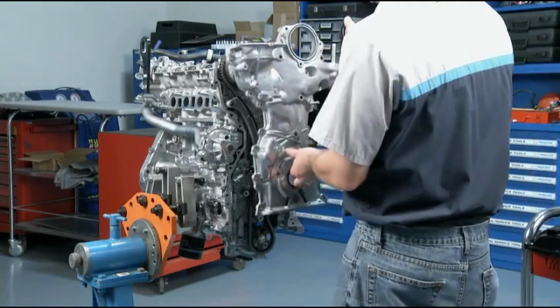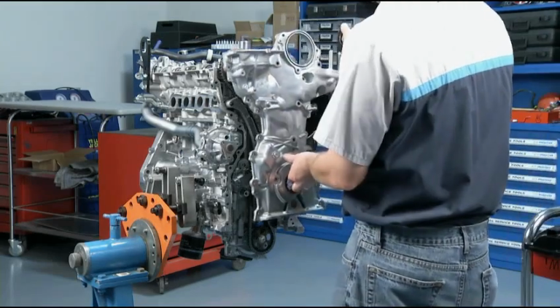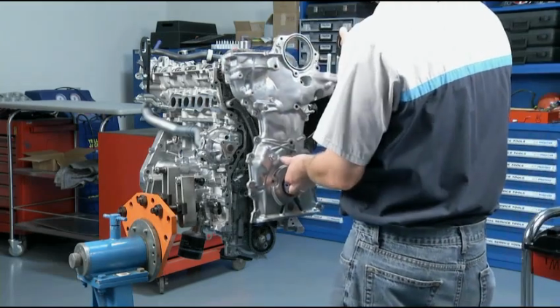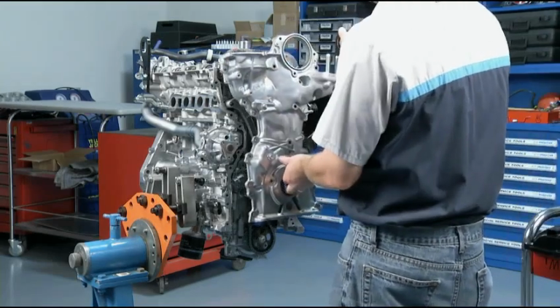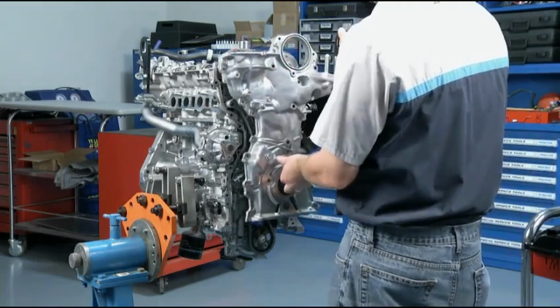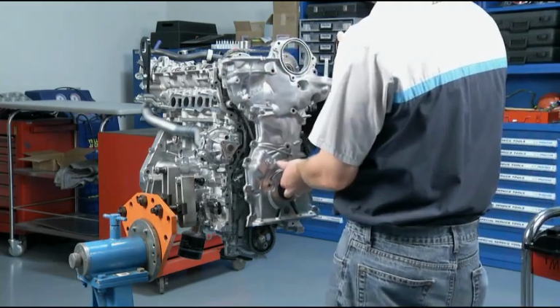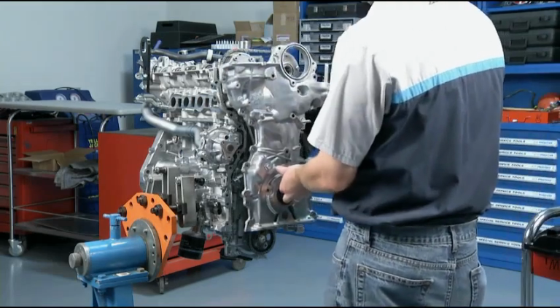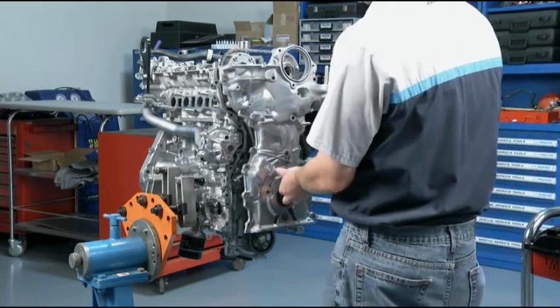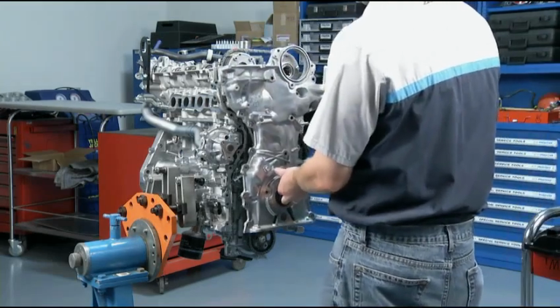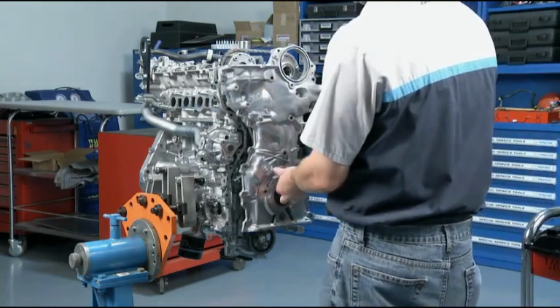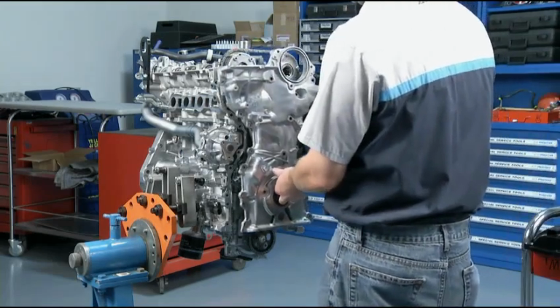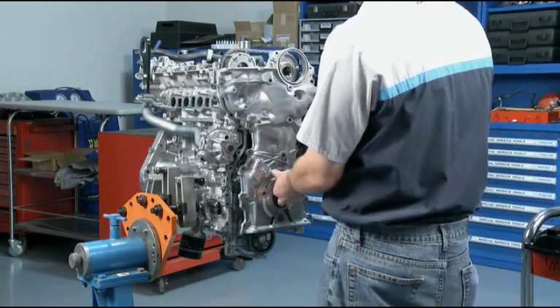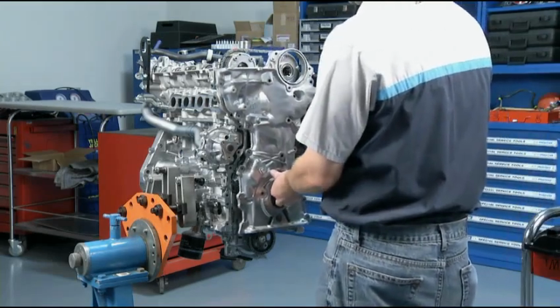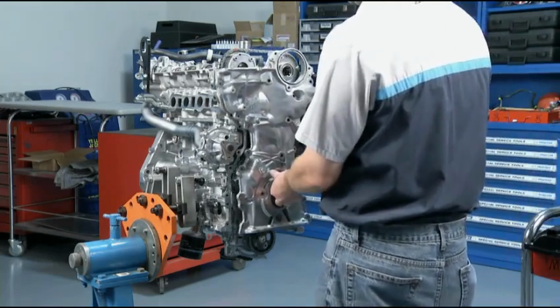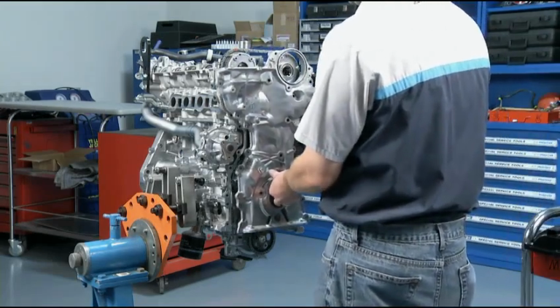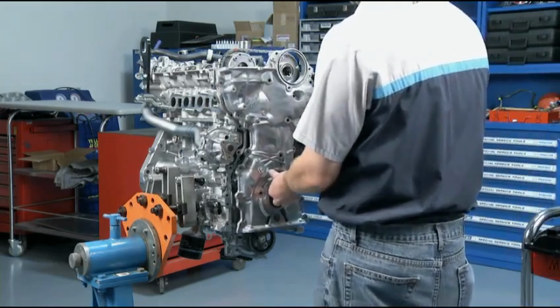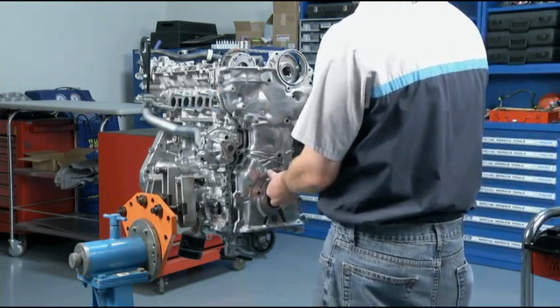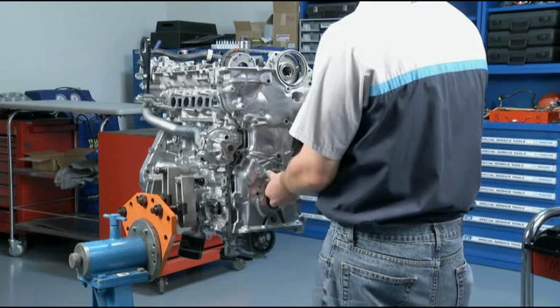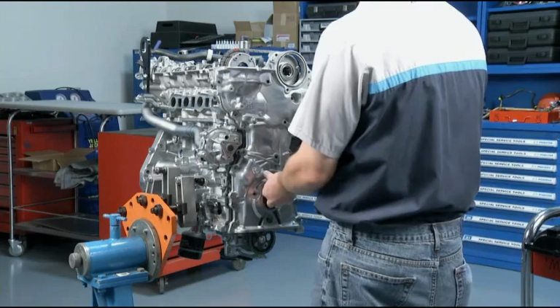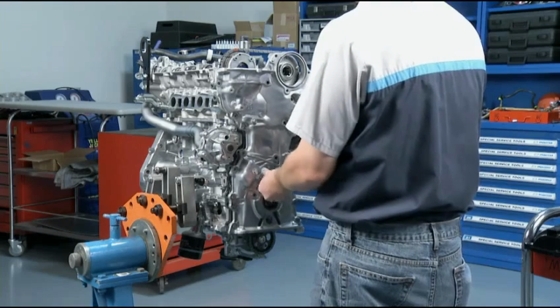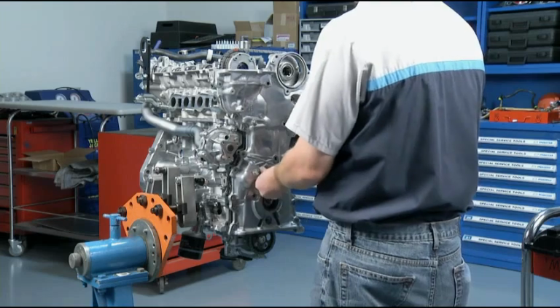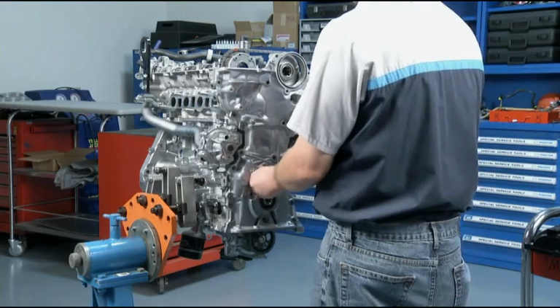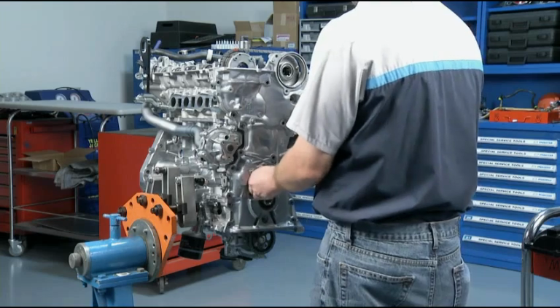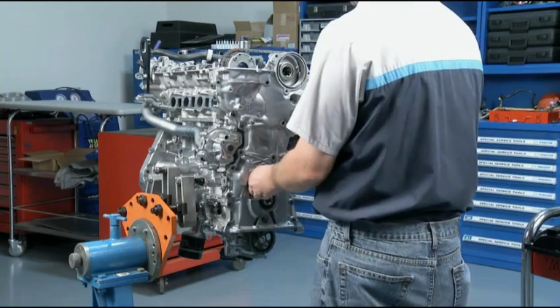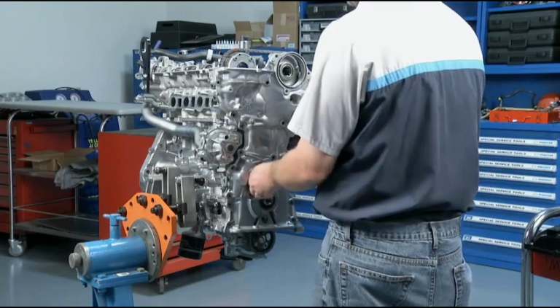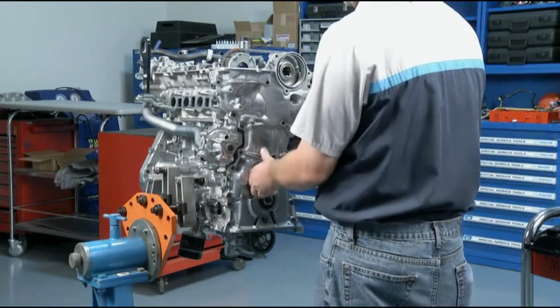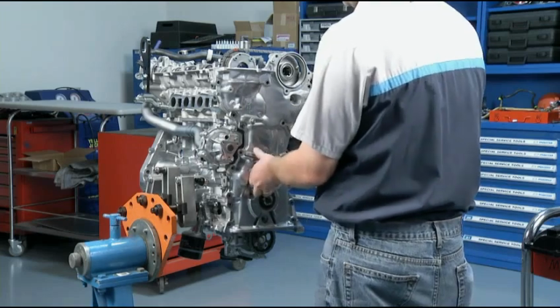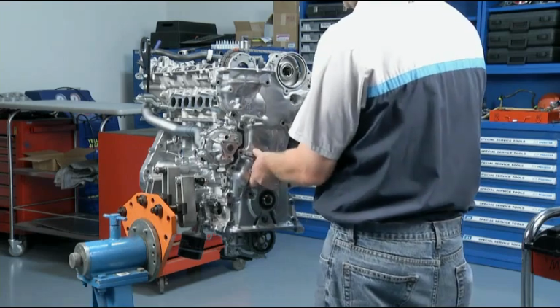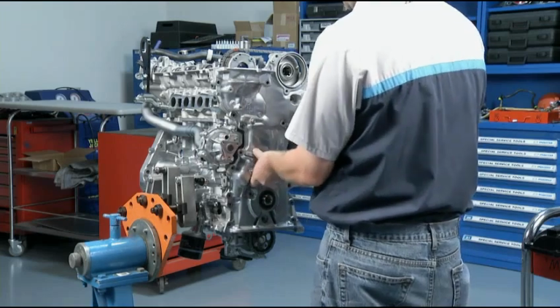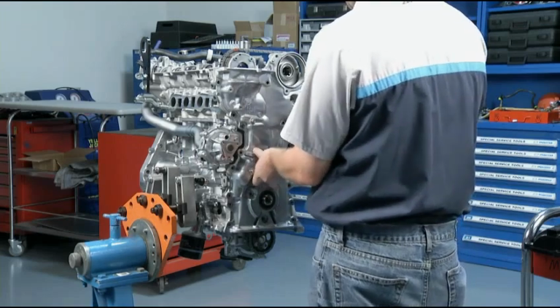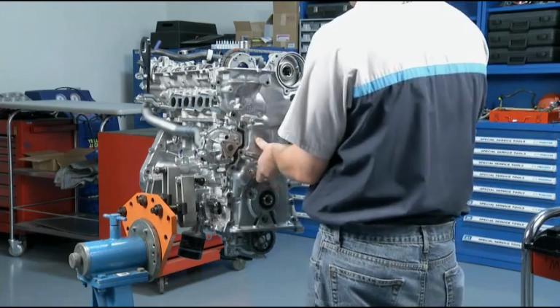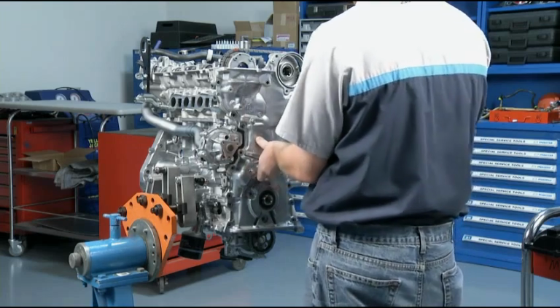Then you may continue to reattach the rest of the Skyactiv-G engine components.